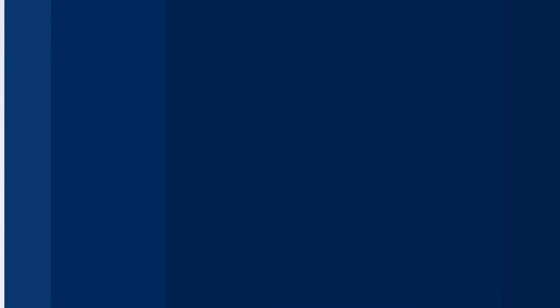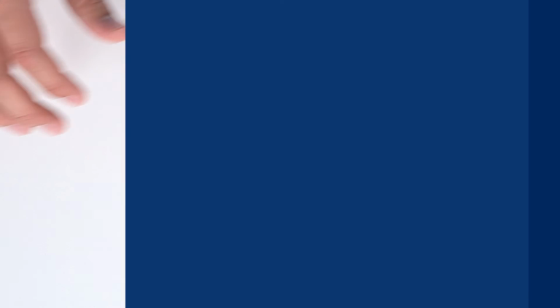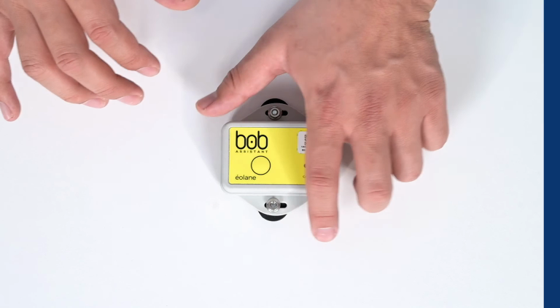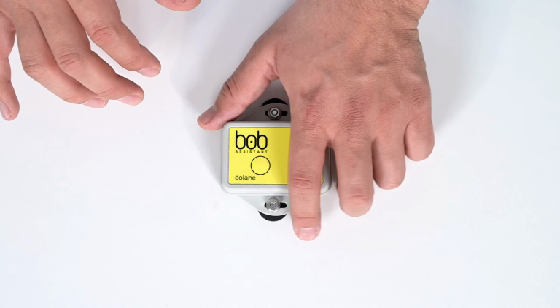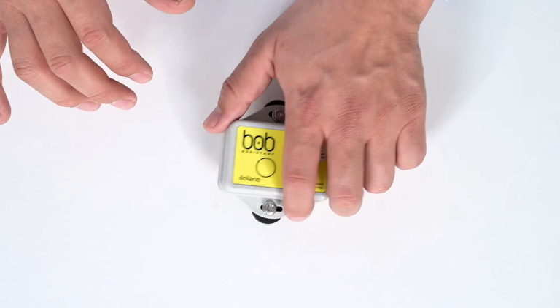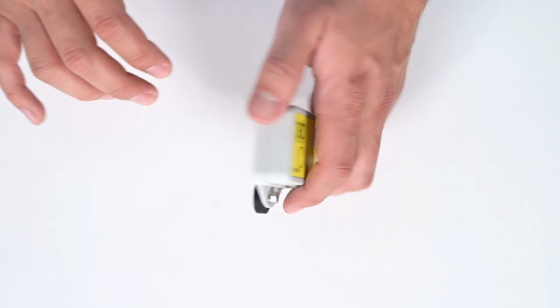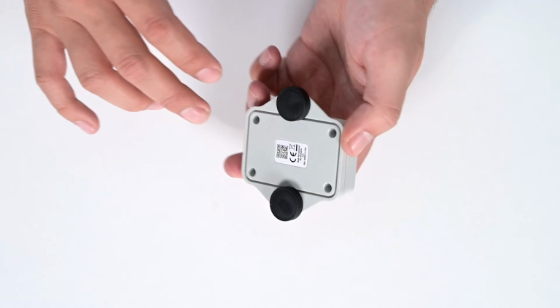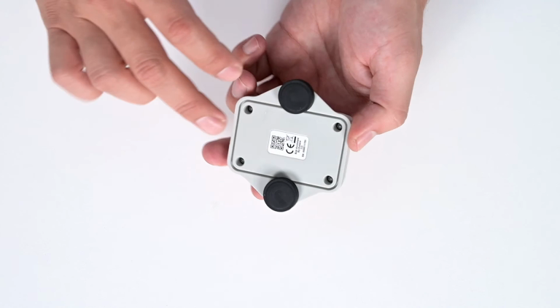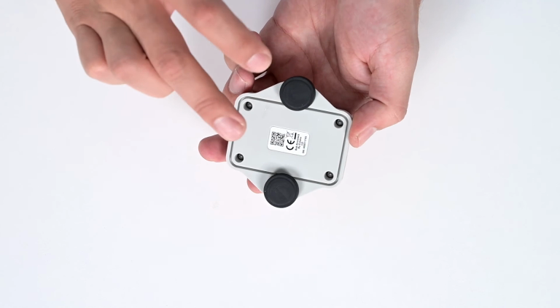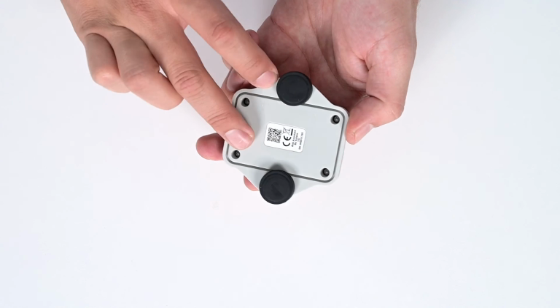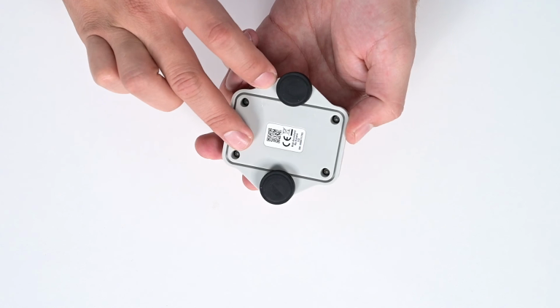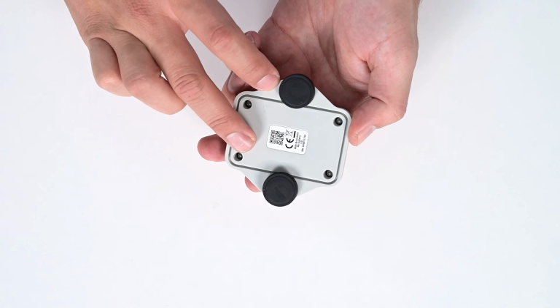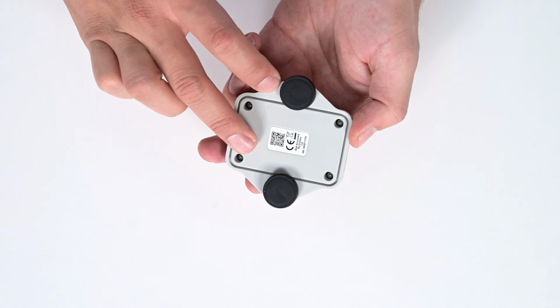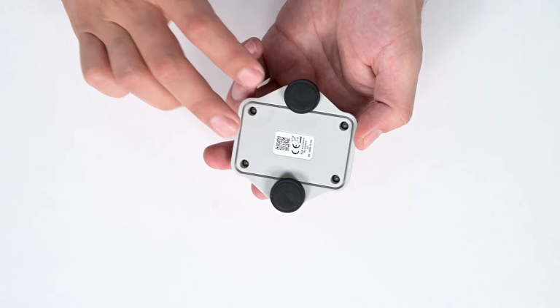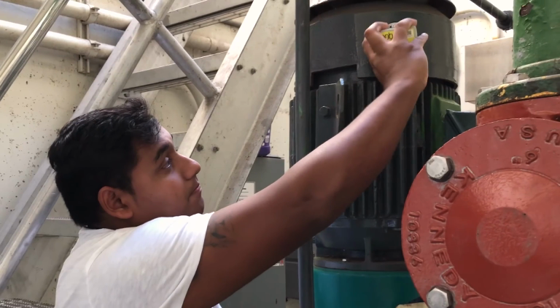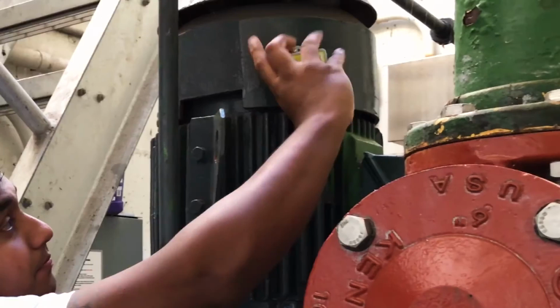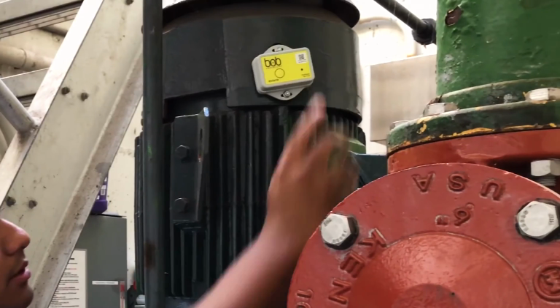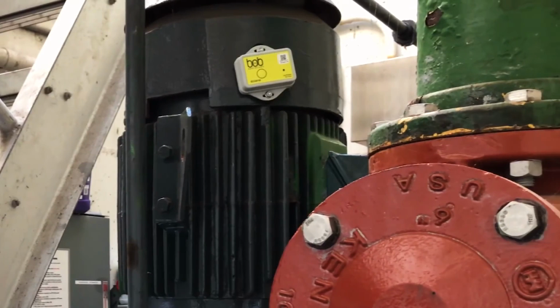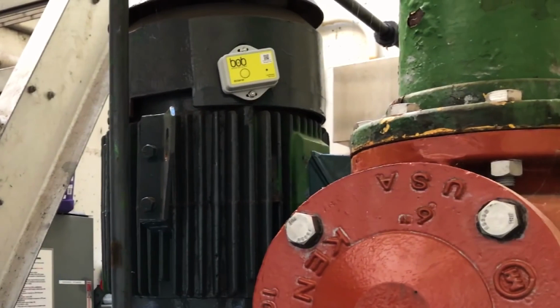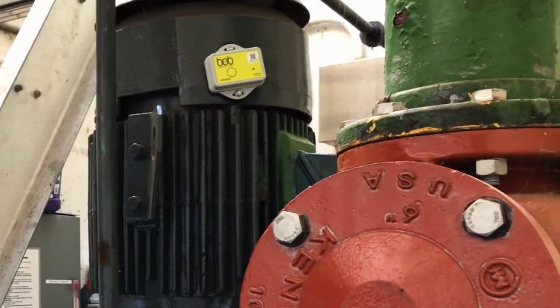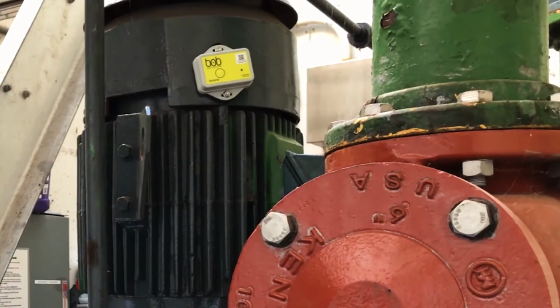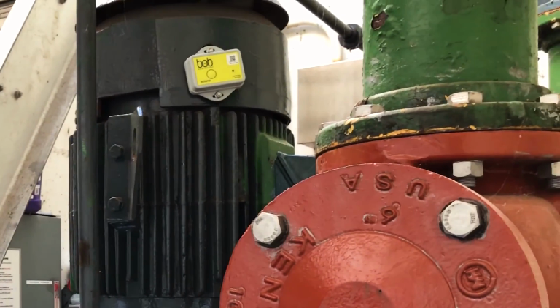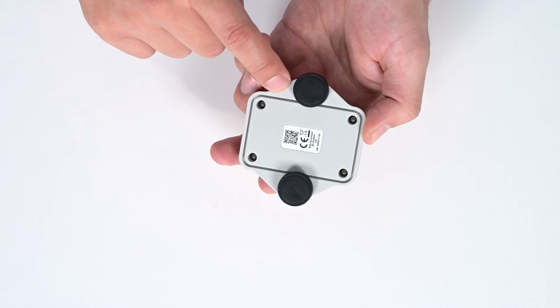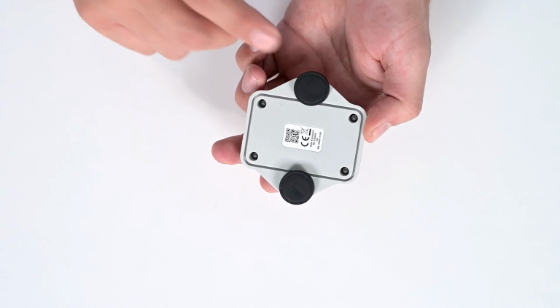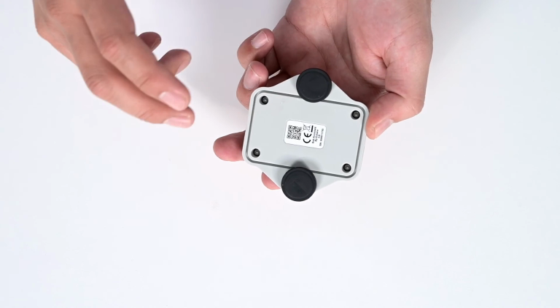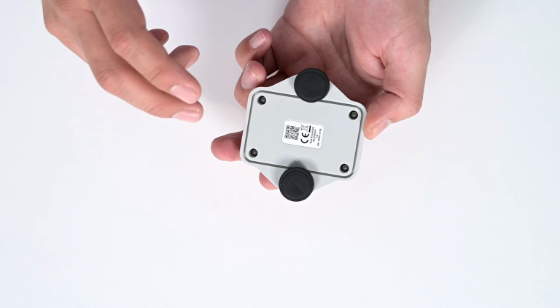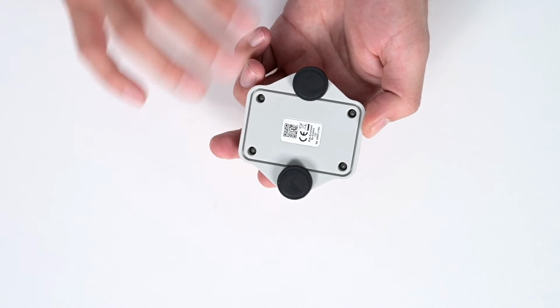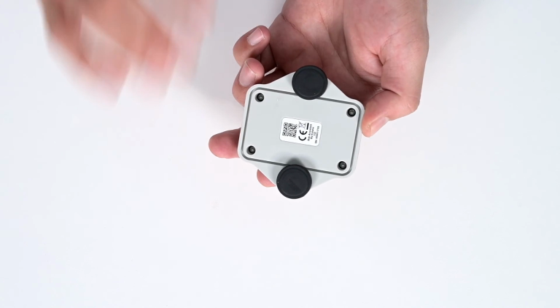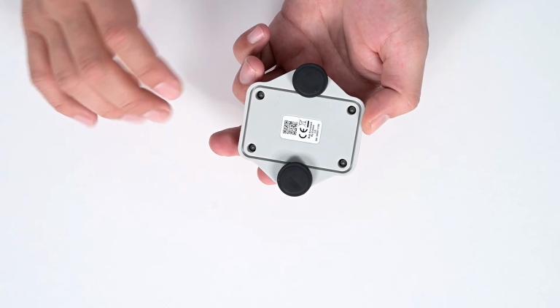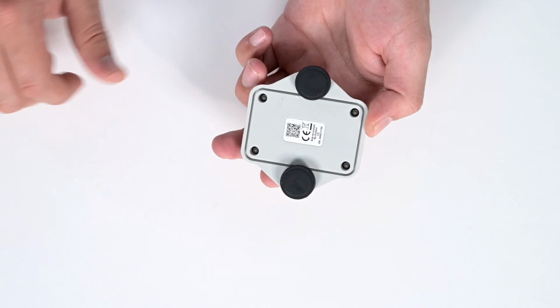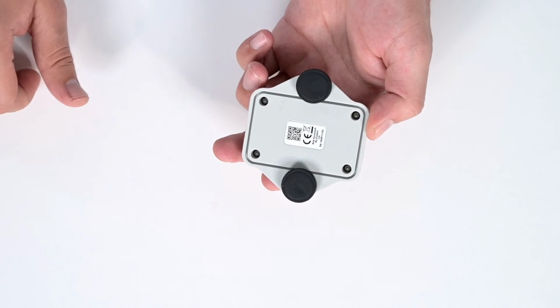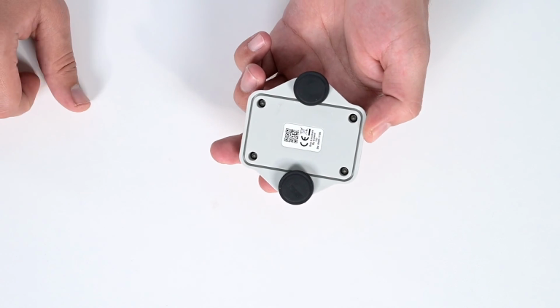Using the magnets, the sensor can be mounted on almost any device. Install the device on the frame of the machine you are trying to monitor, as close to the motor as possible.